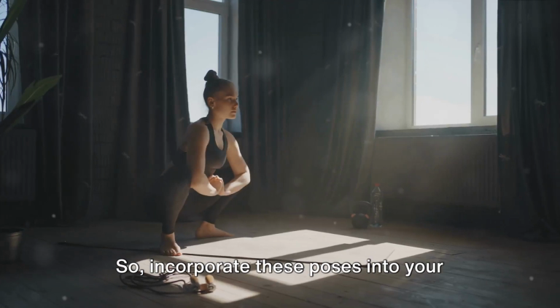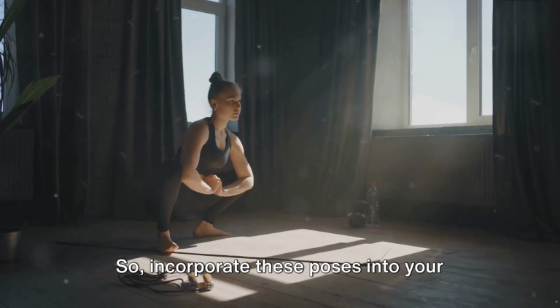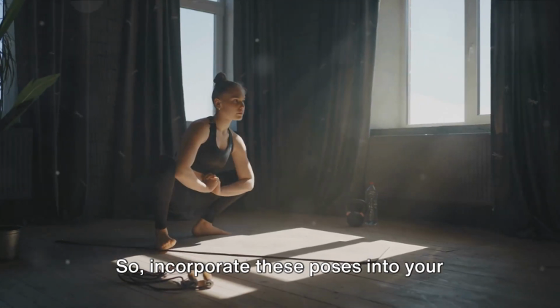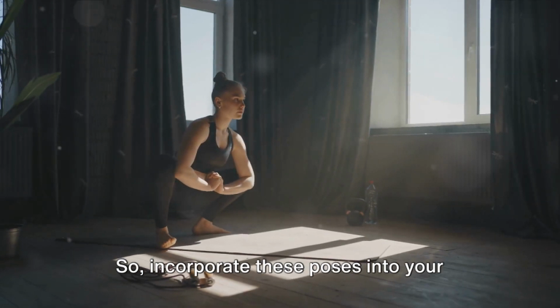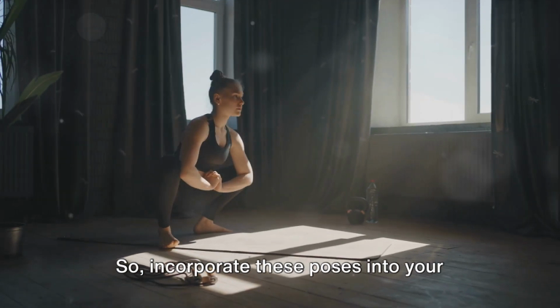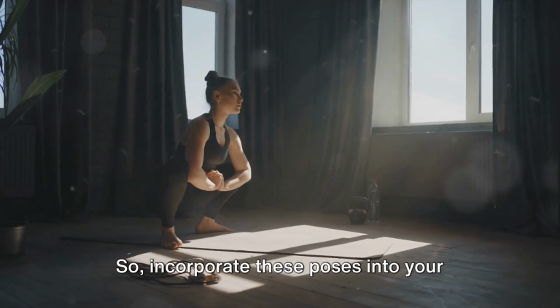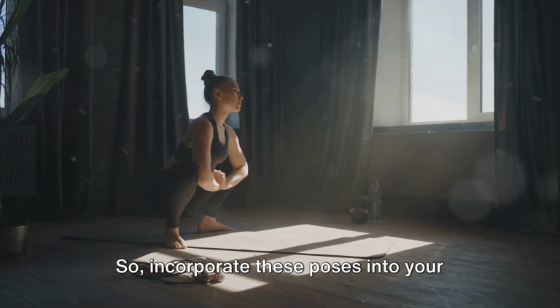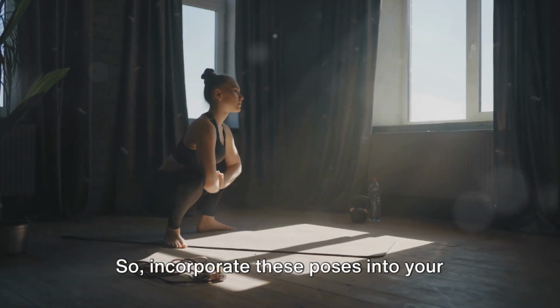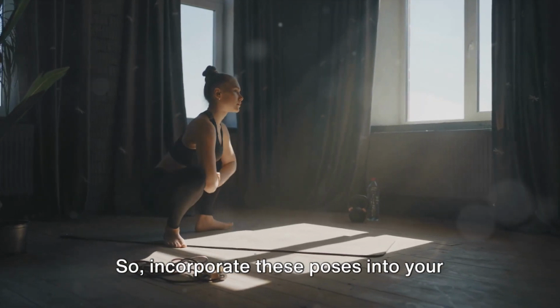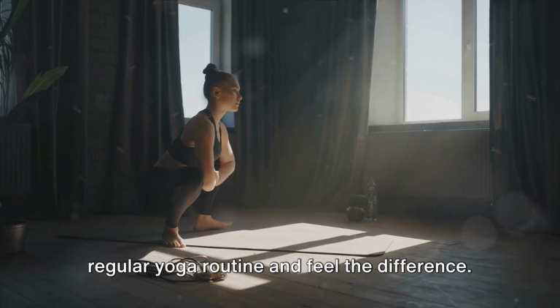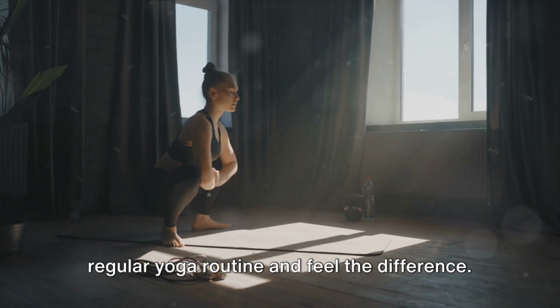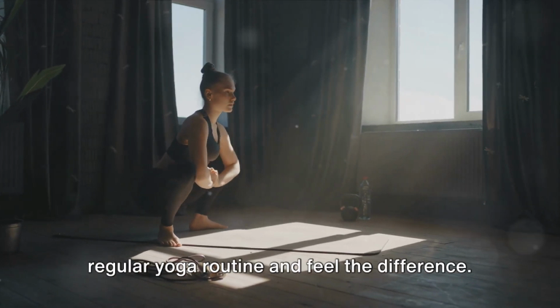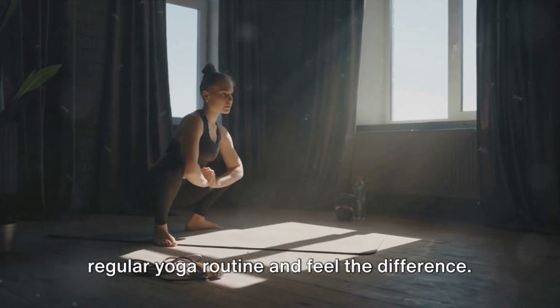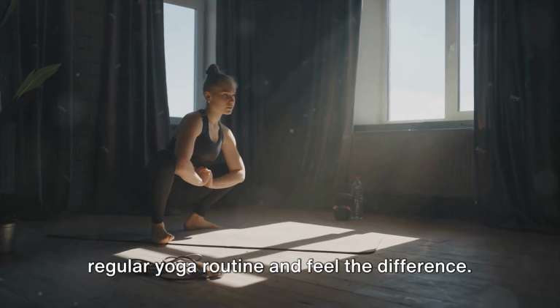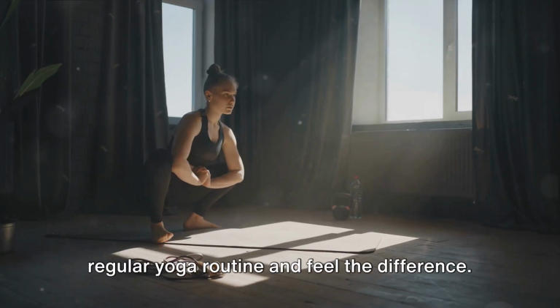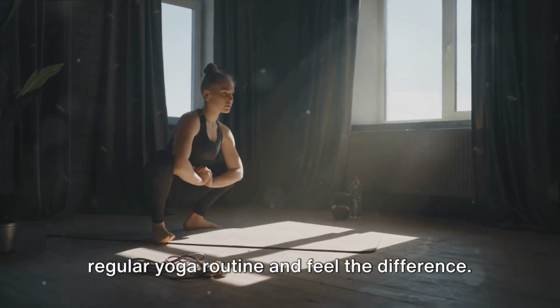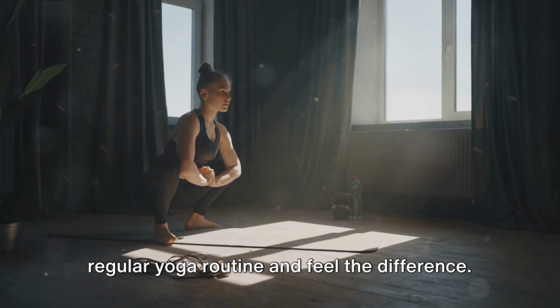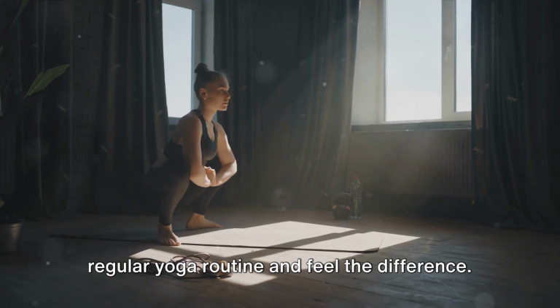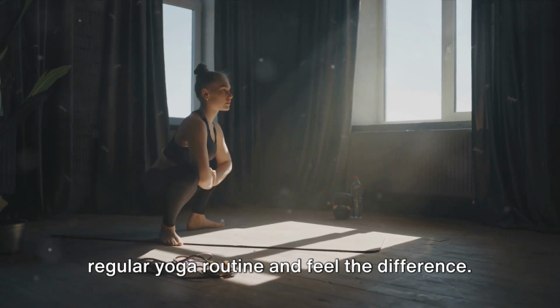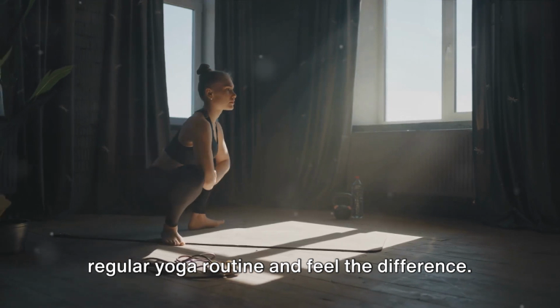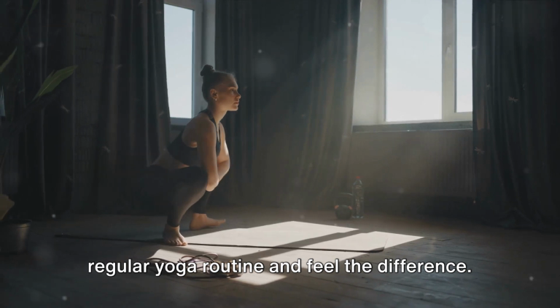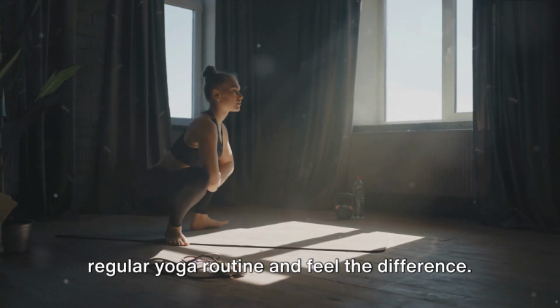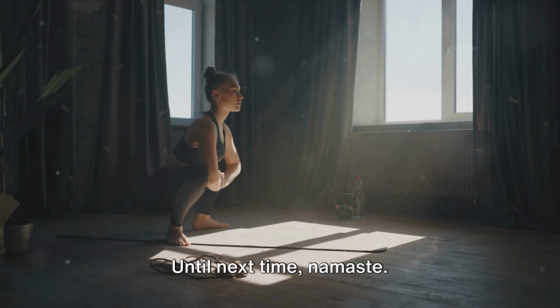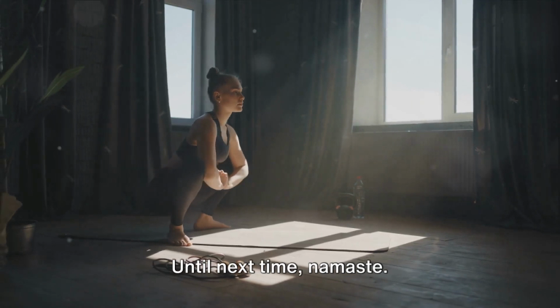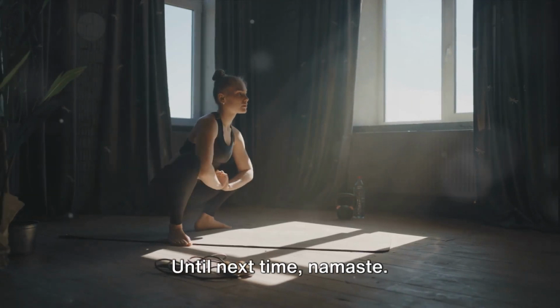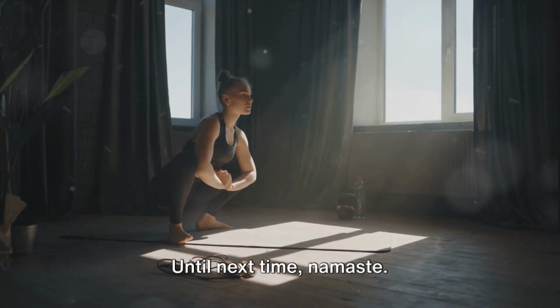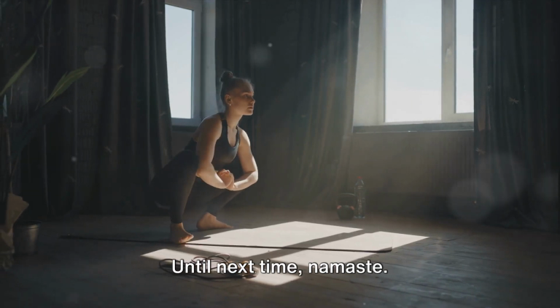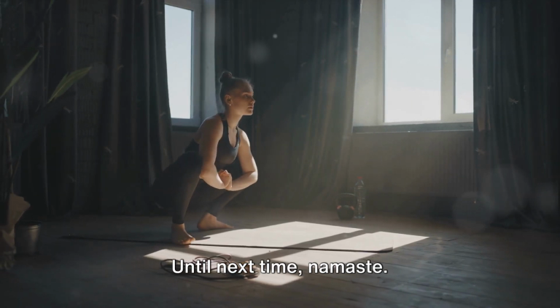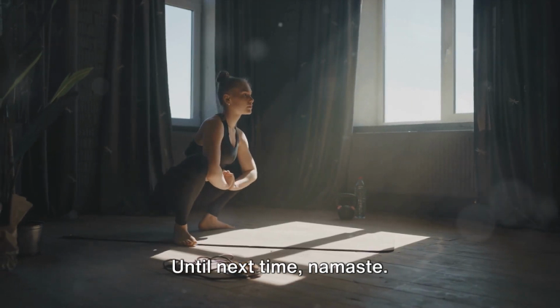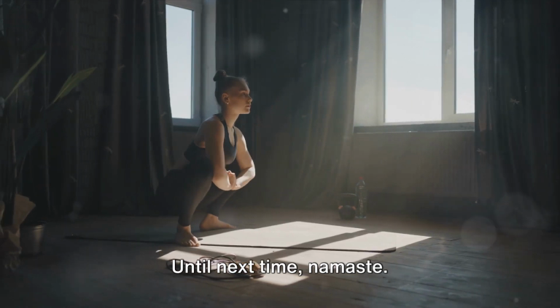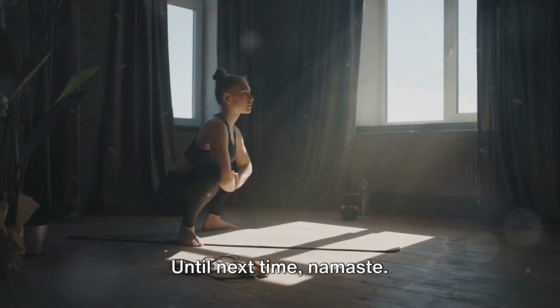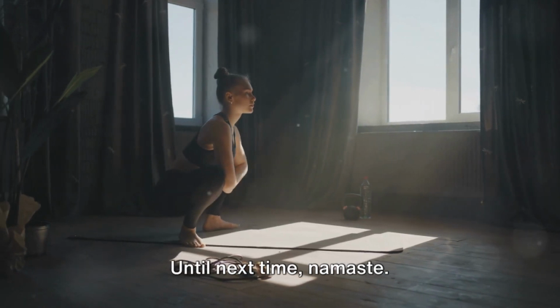So incorporate these poses into your regular yoga routine and feel the difference. Until next time, namaste.